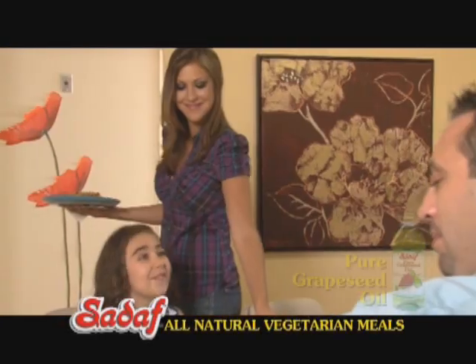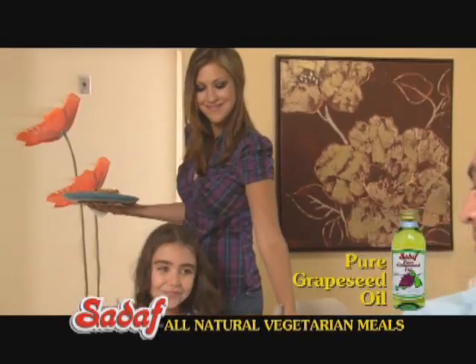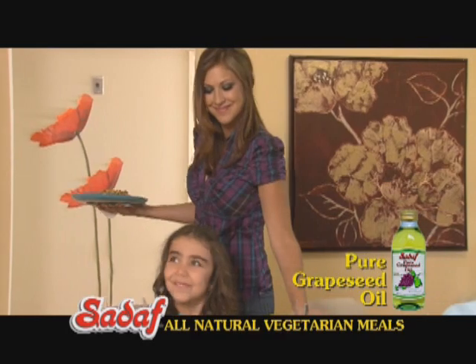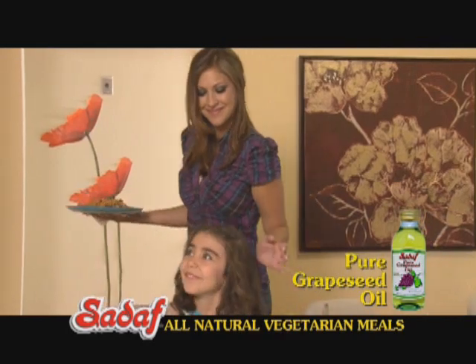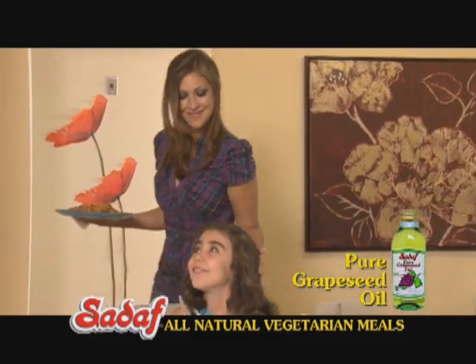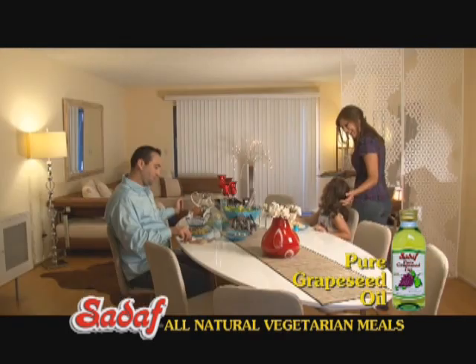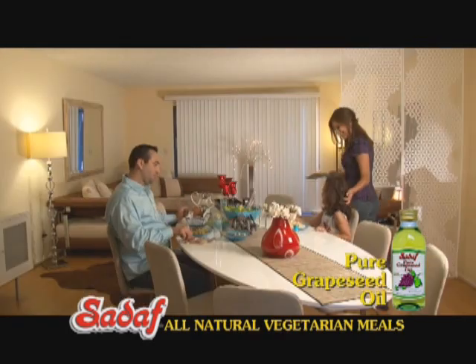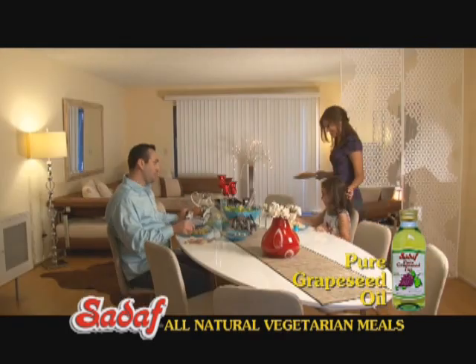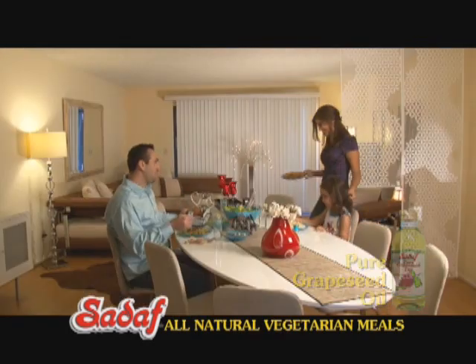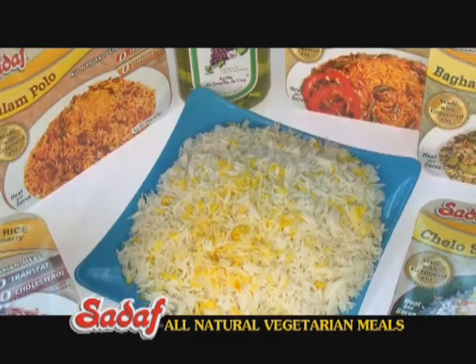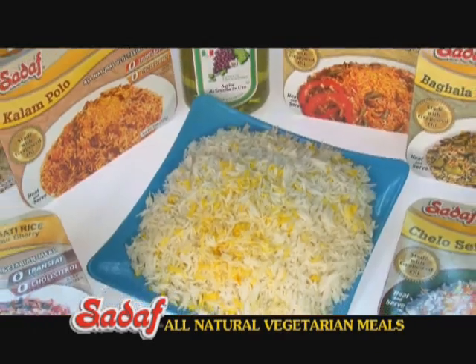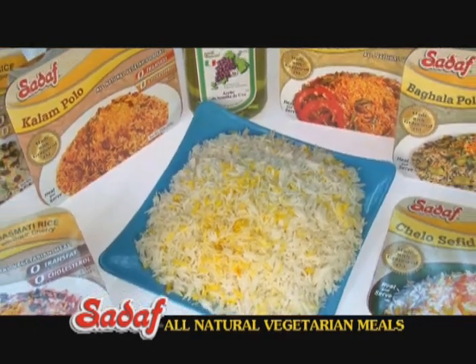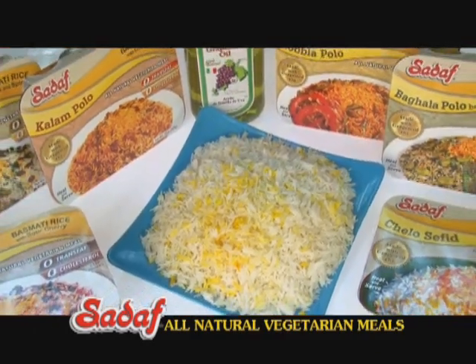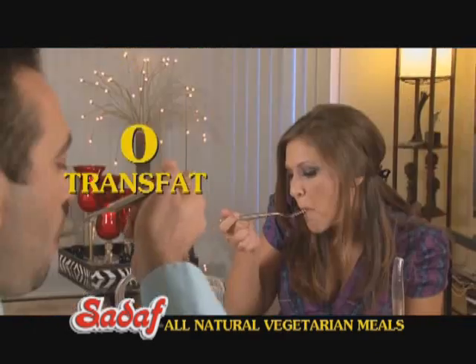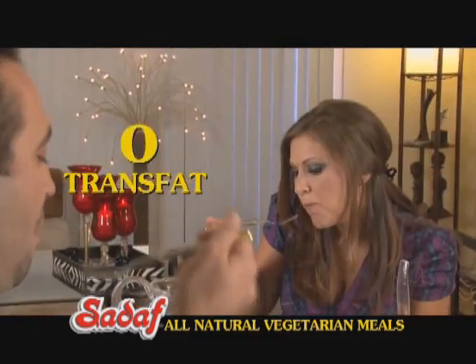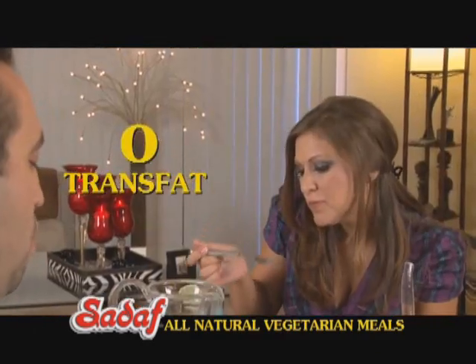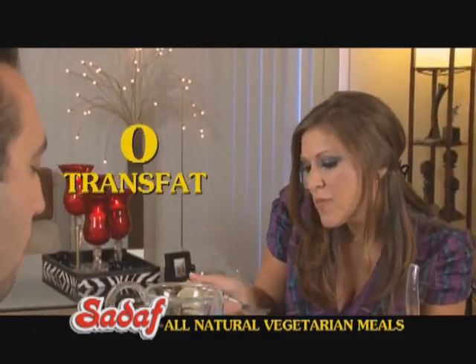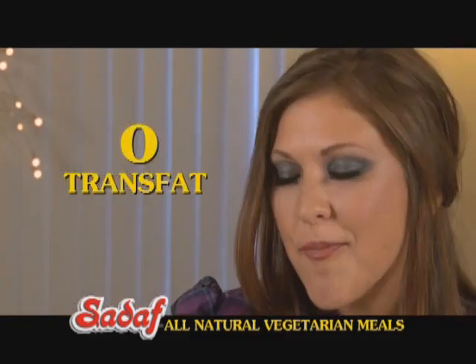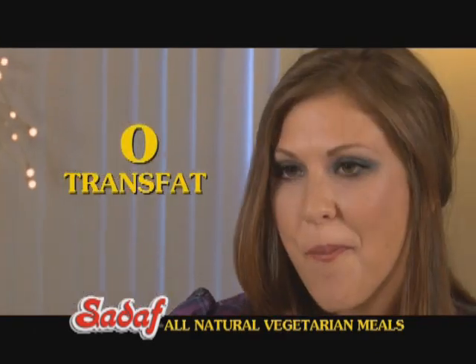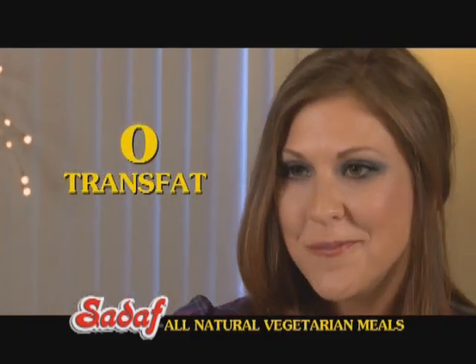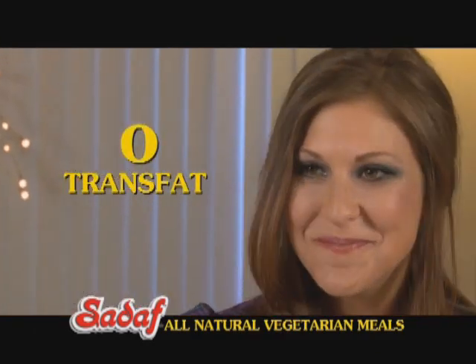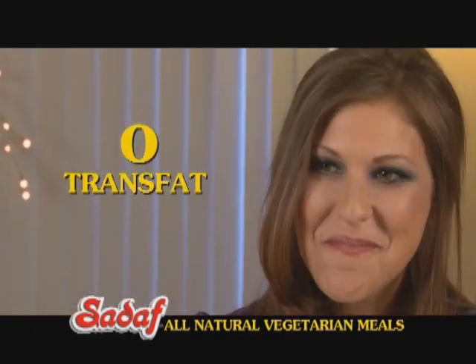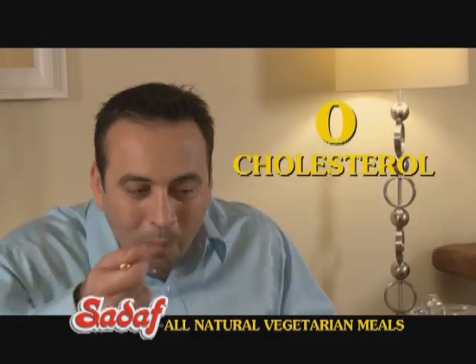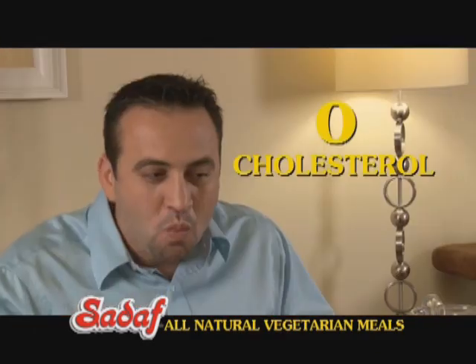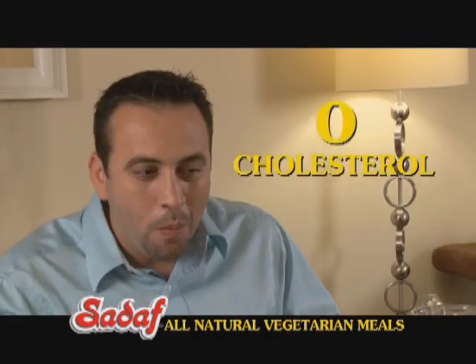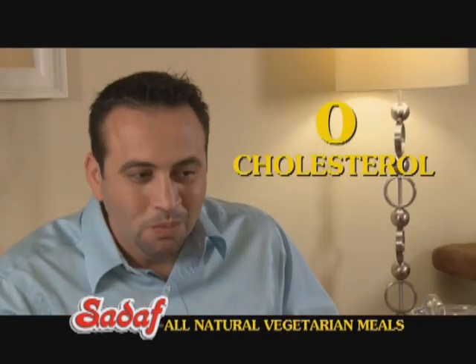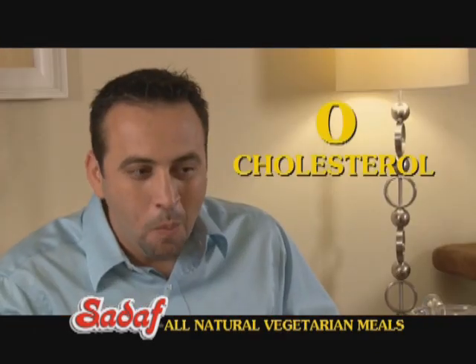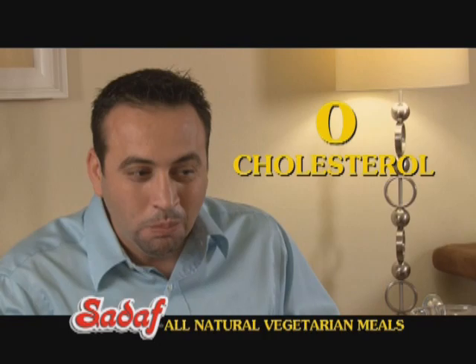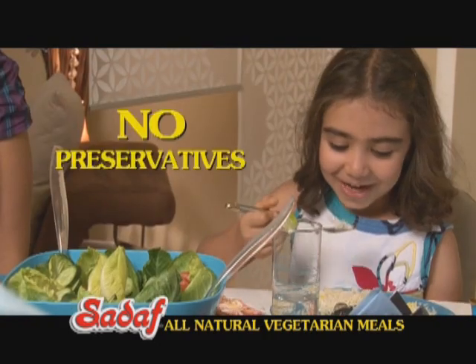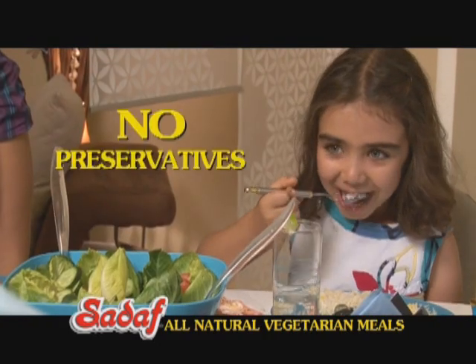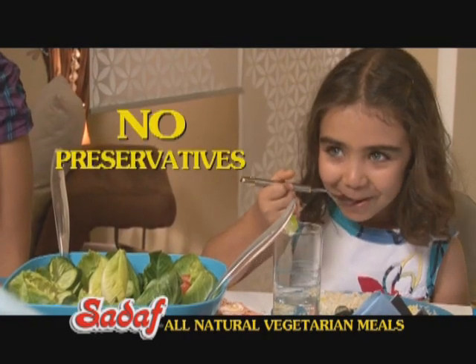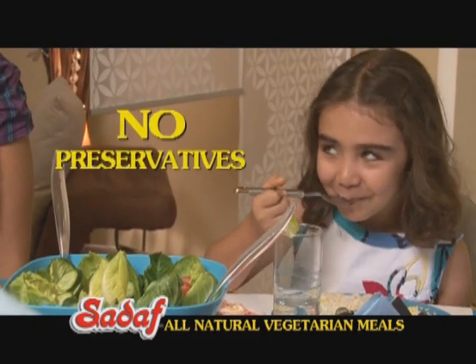Cooked with Sadaf grapeseed oil and basmati rice. Zero trans fat, zero cholesterol, and no preservatives.